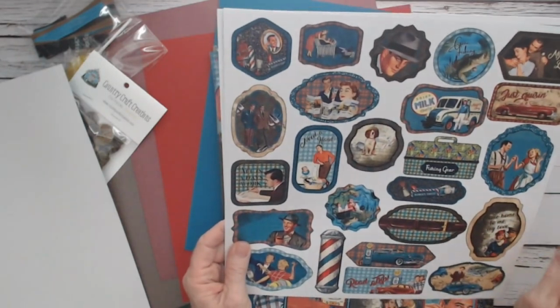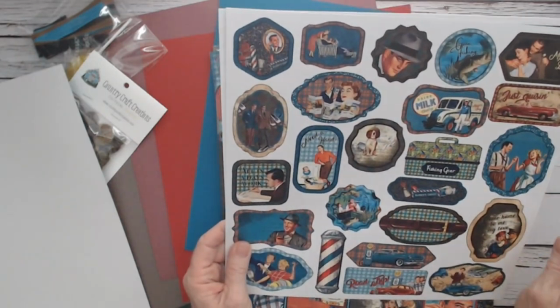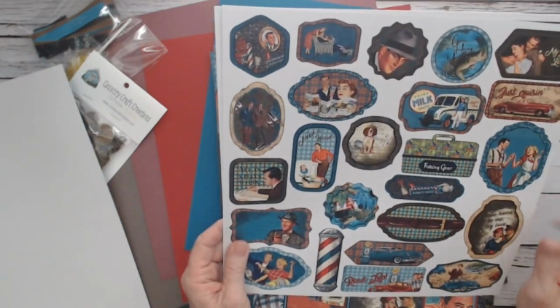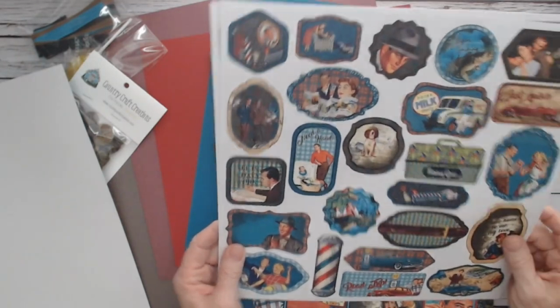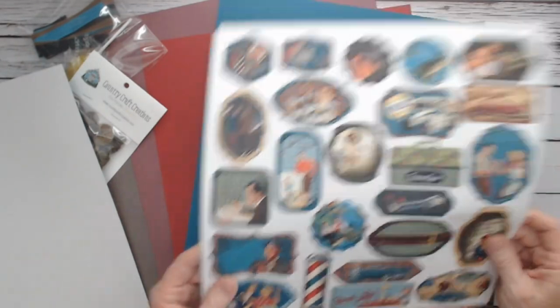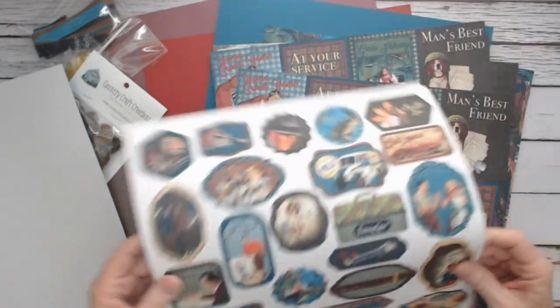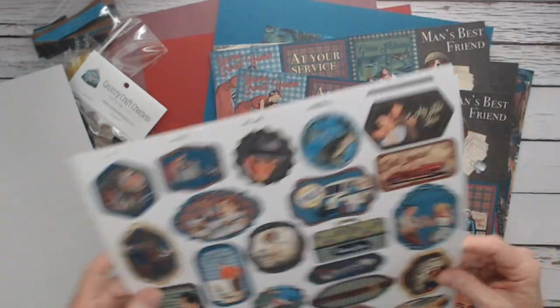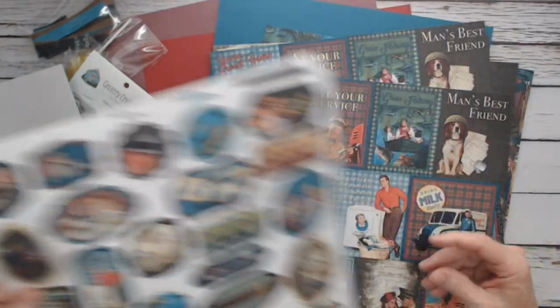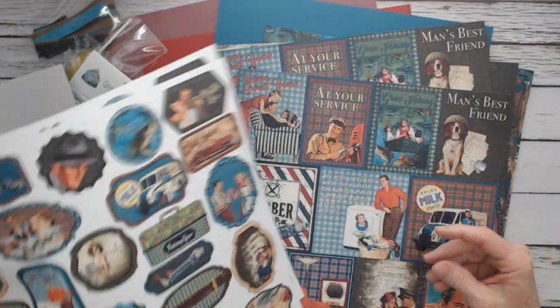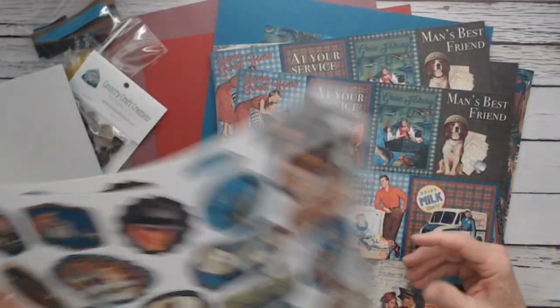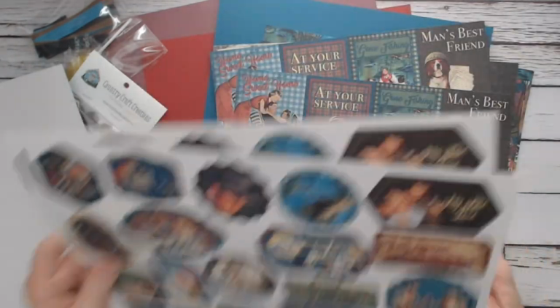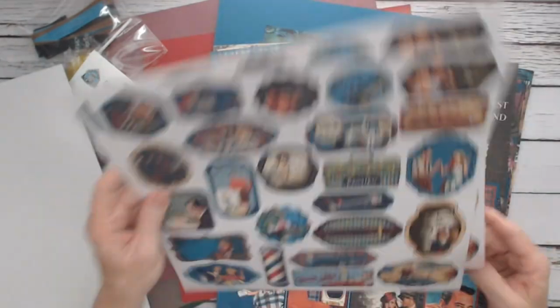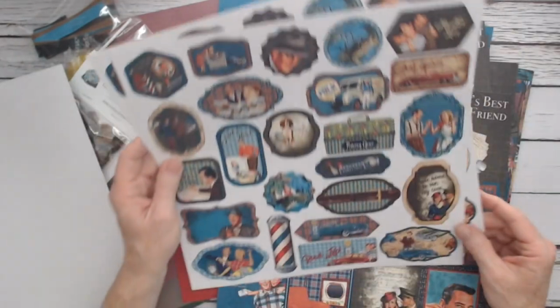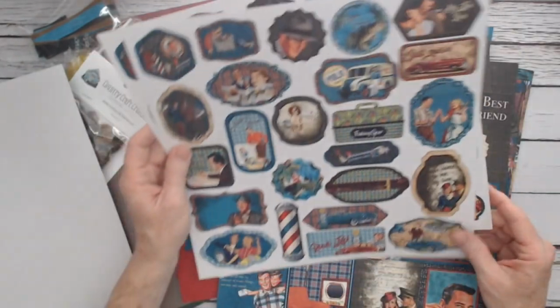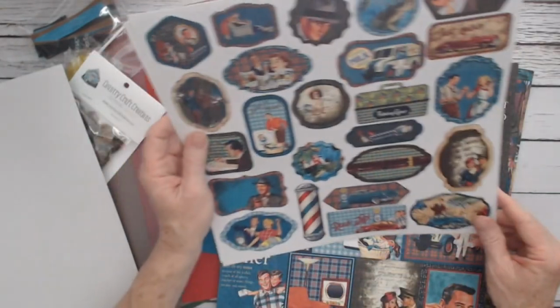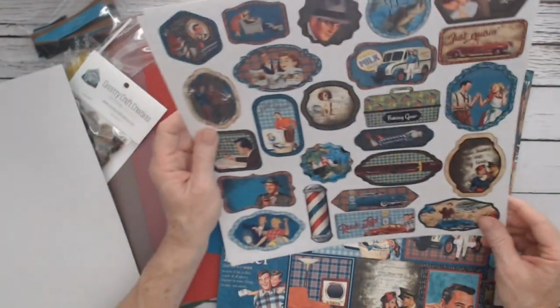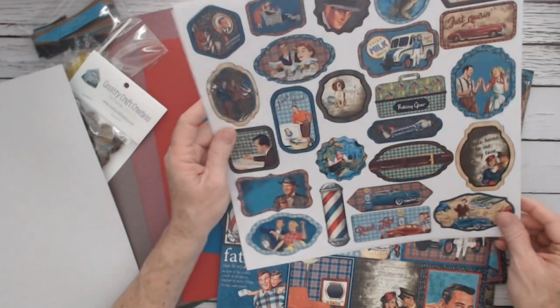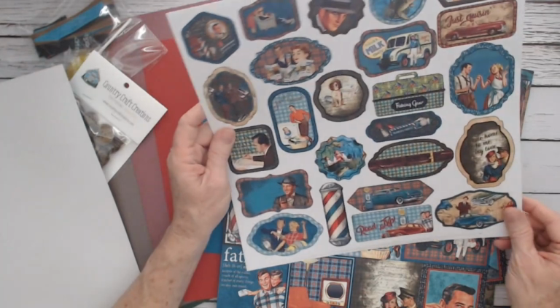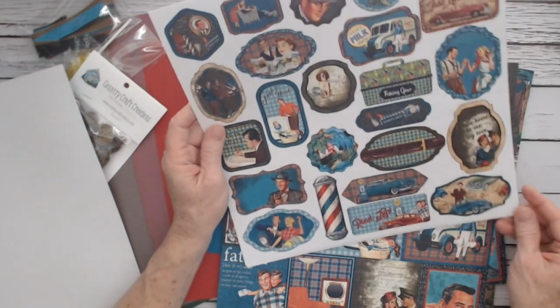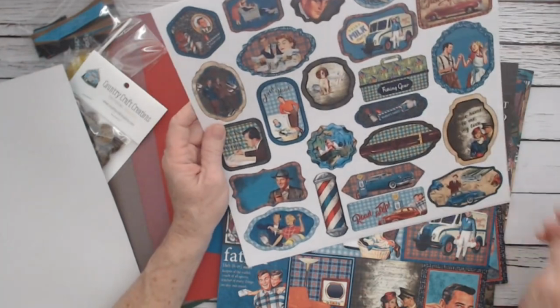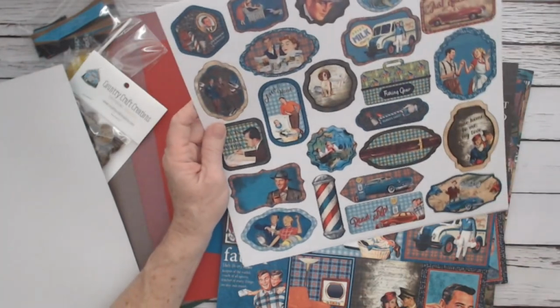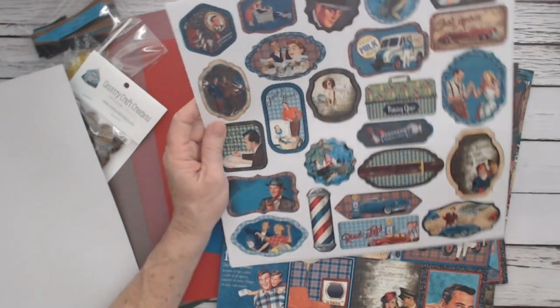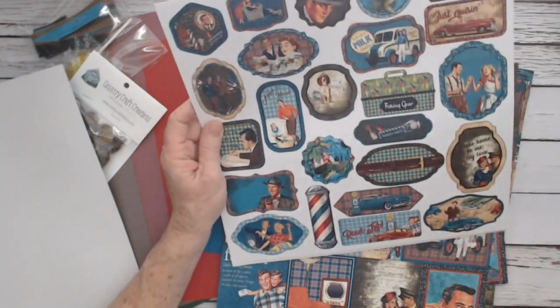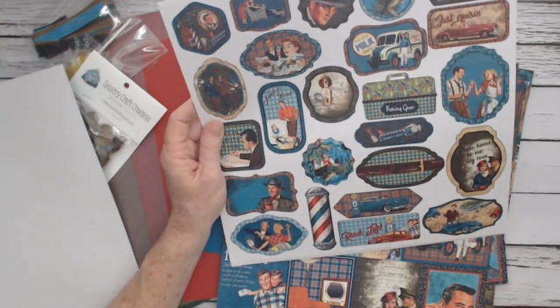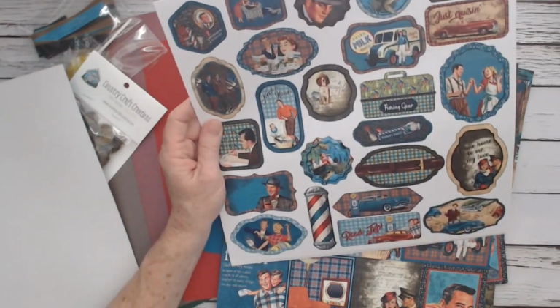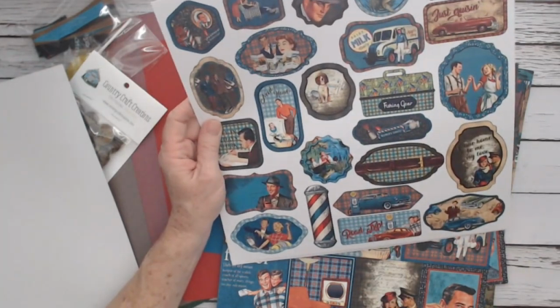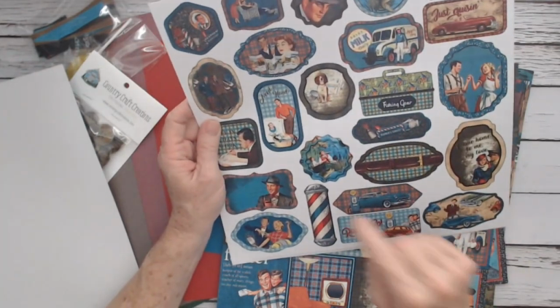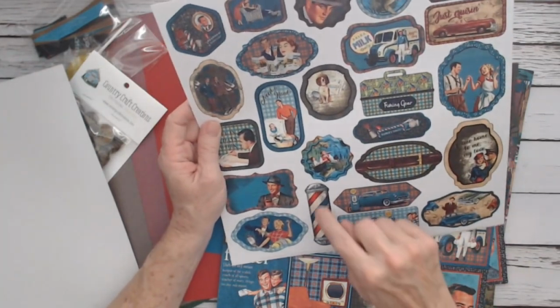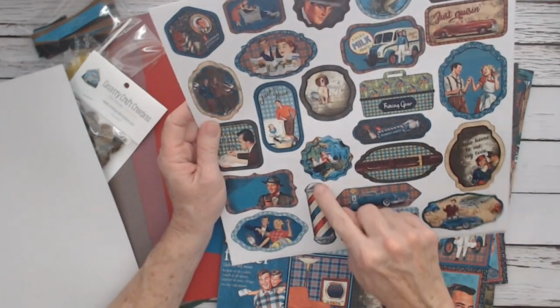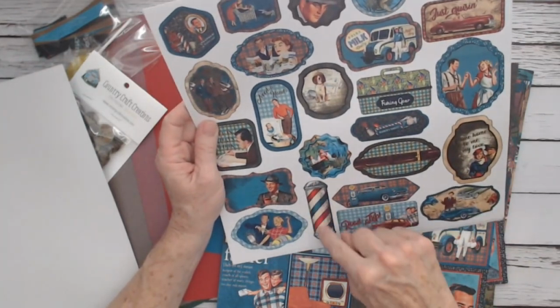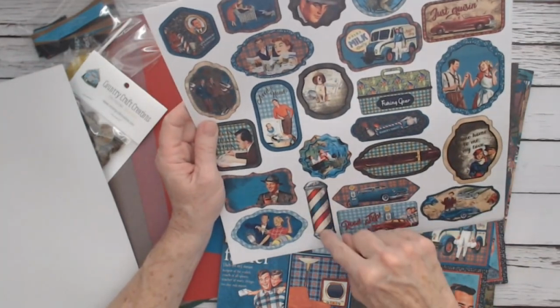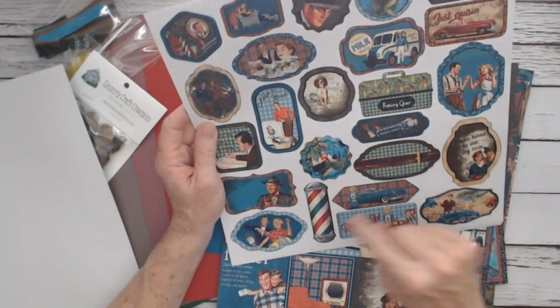Those are great — instead of having stickers, you make your own, or you can layer them up and make them thicker. There are some great images on here, like the barber pole.